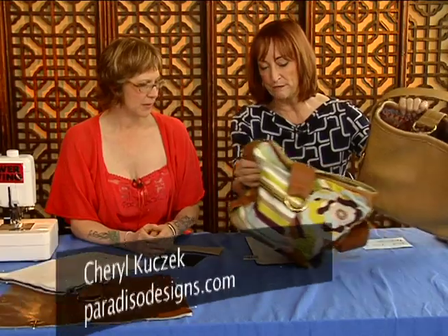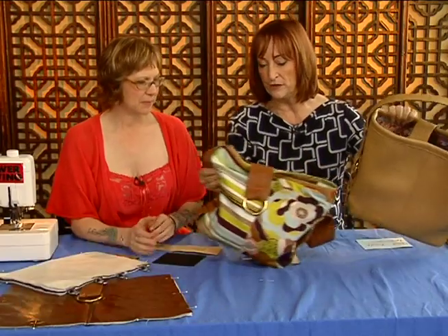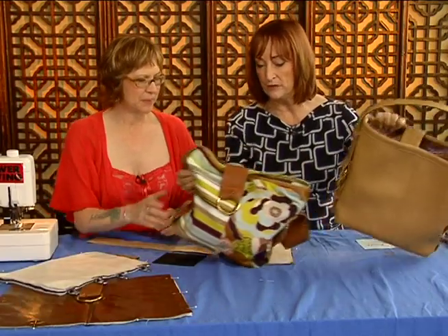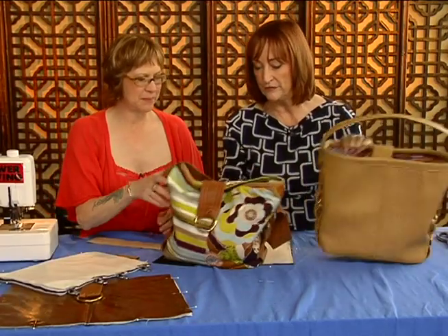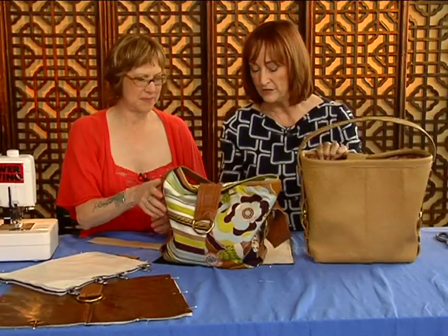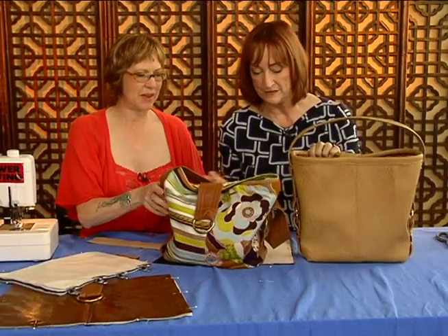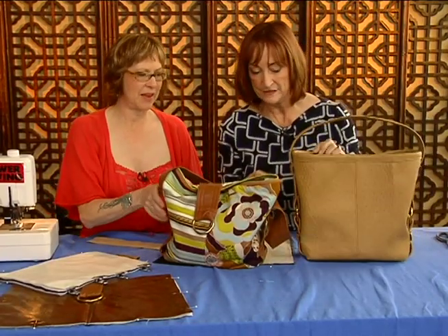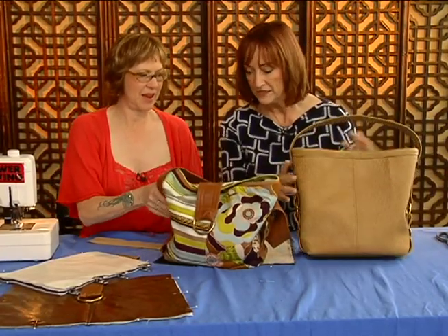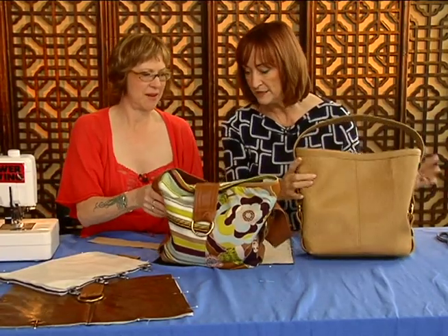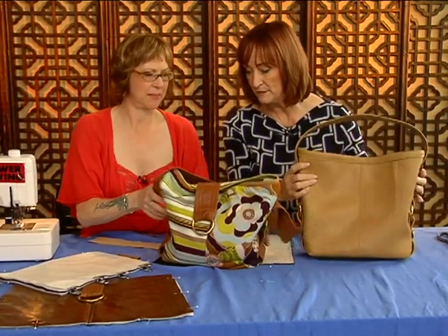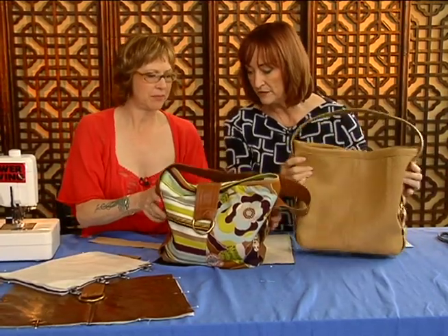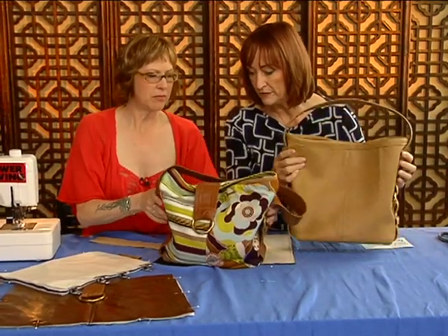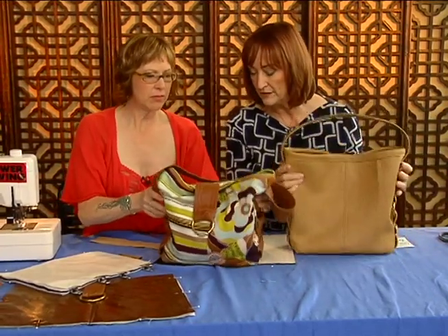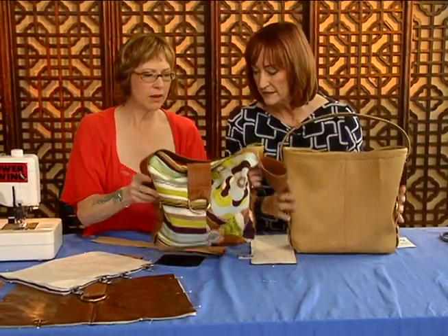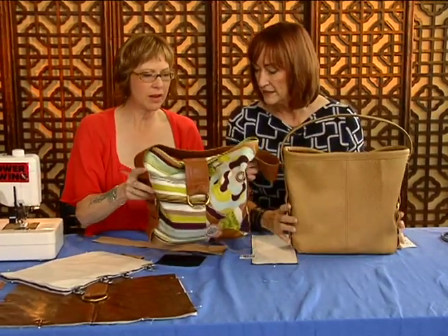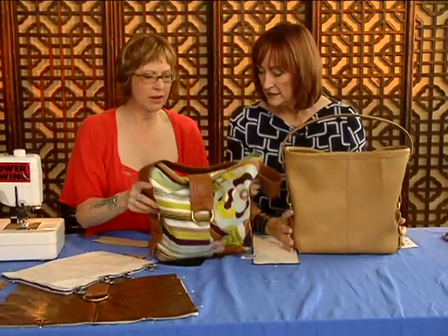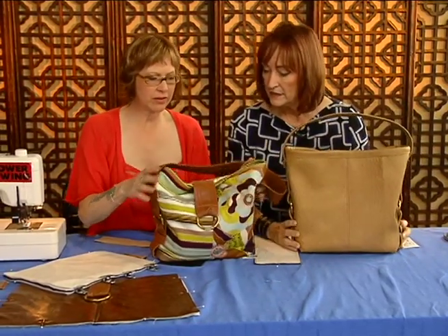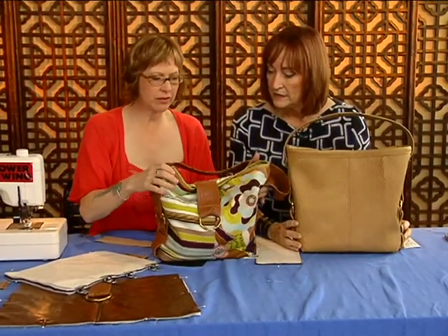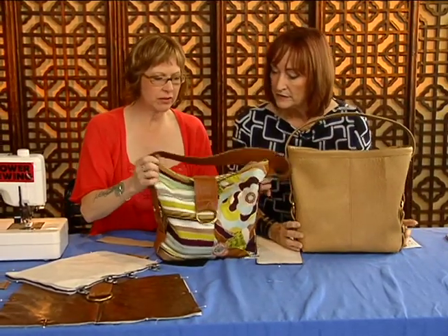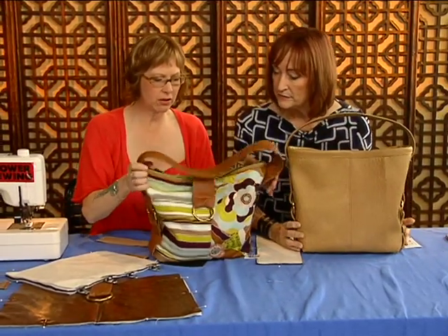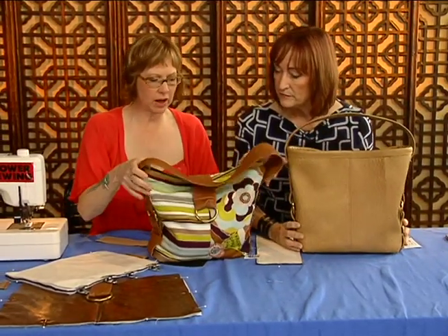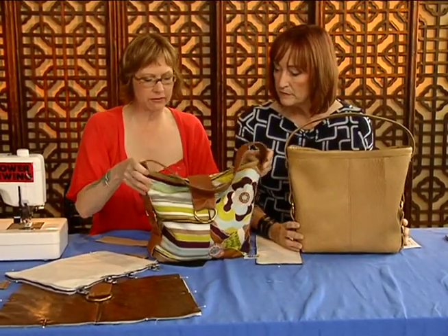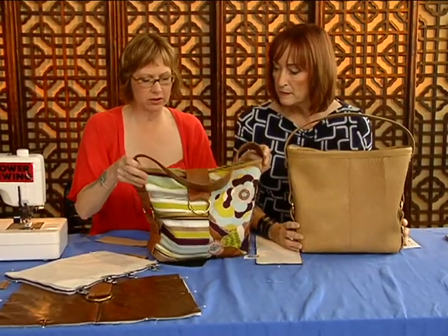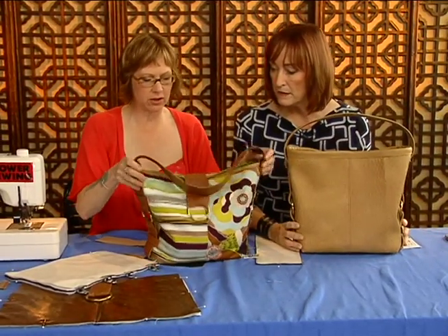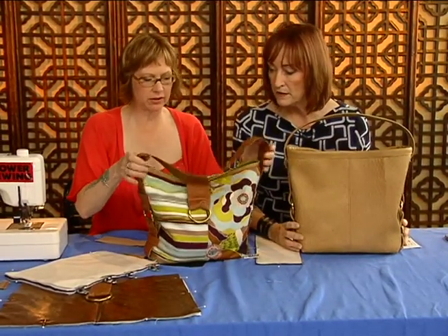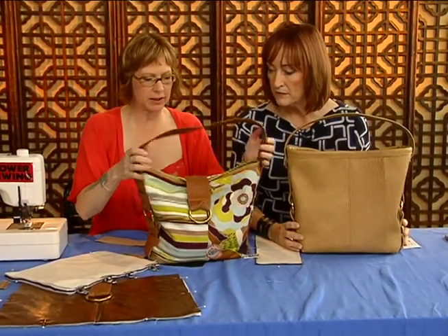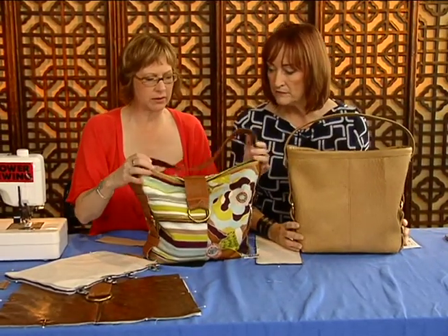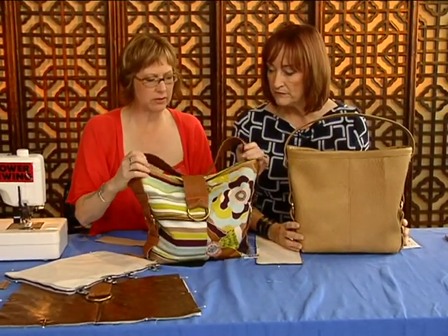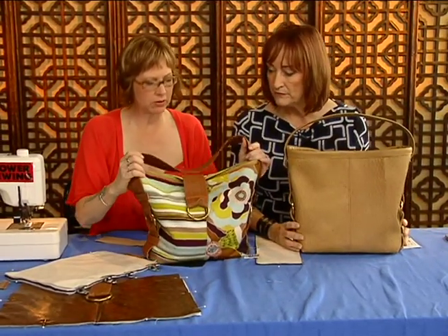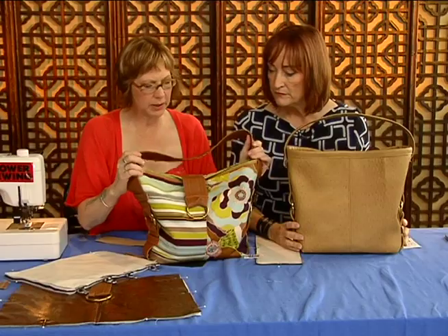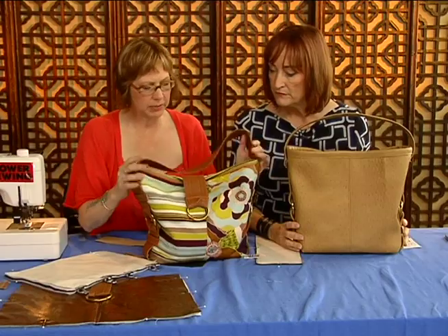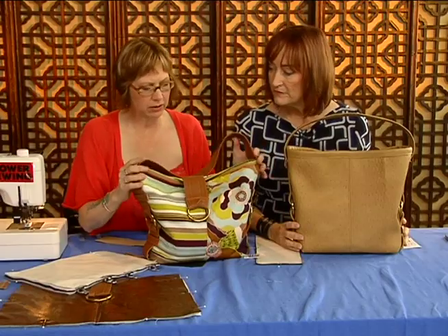They're beautiful, just beautiful. Yes, I call this pattern the slouch bag pattern.